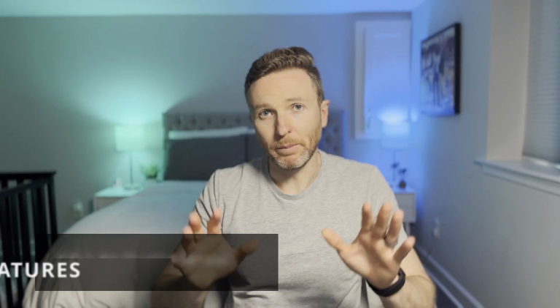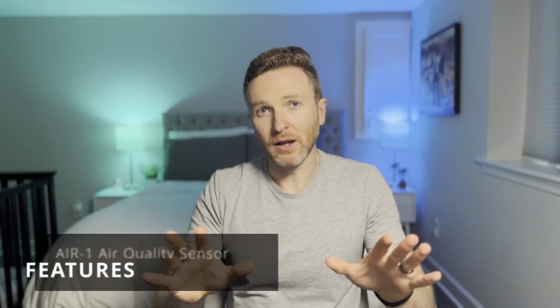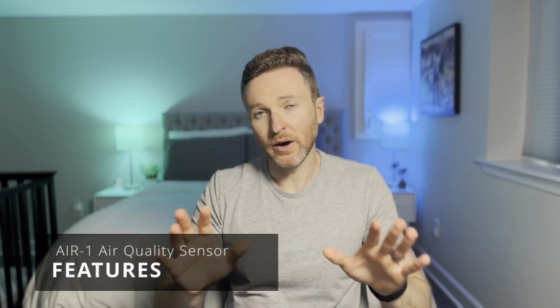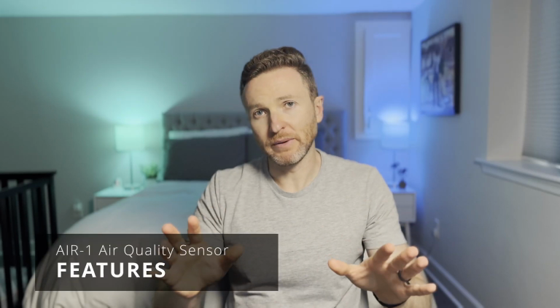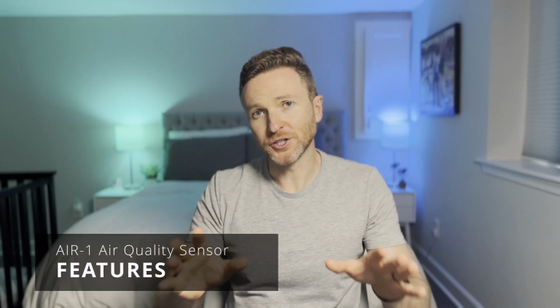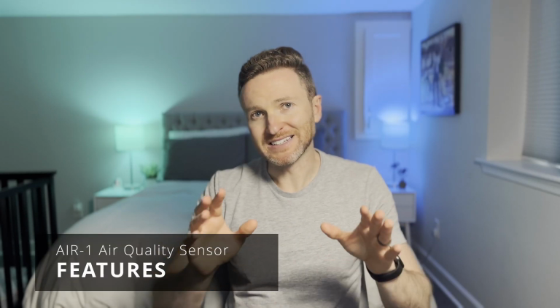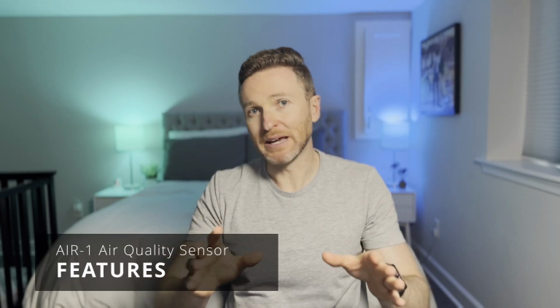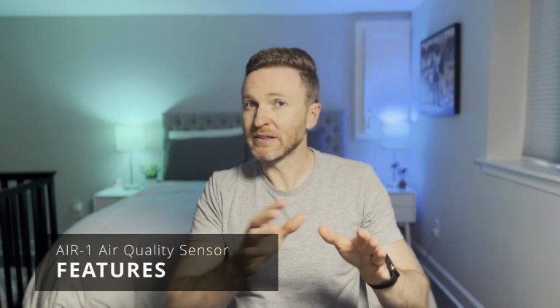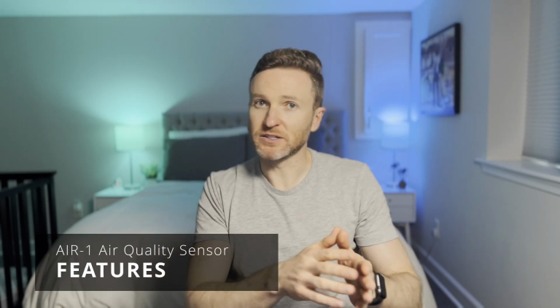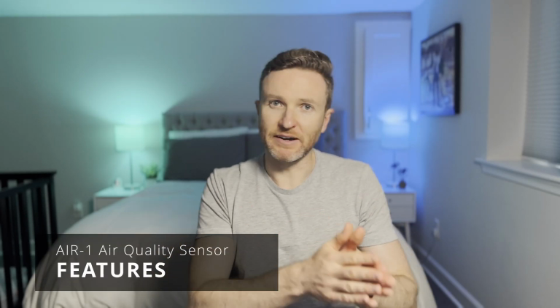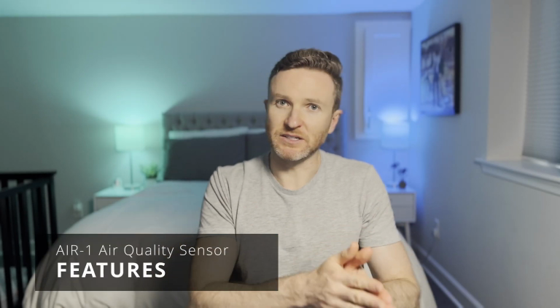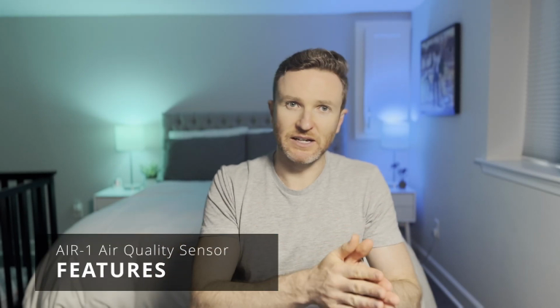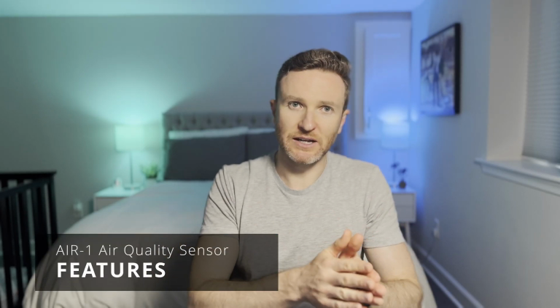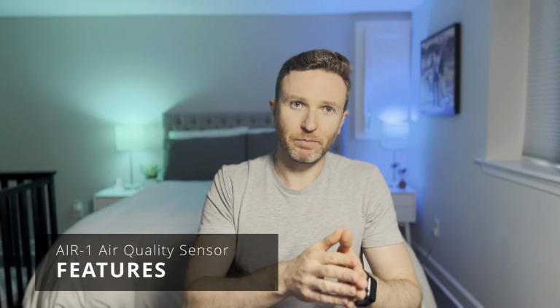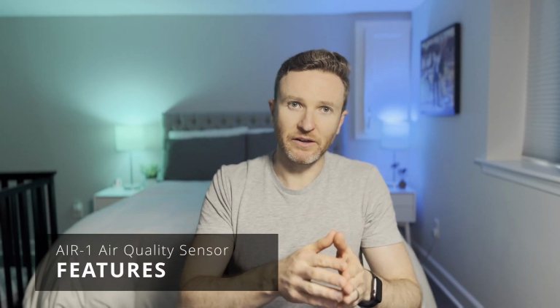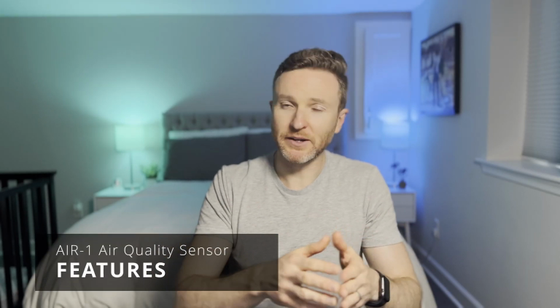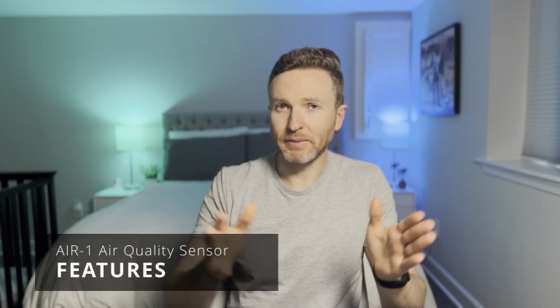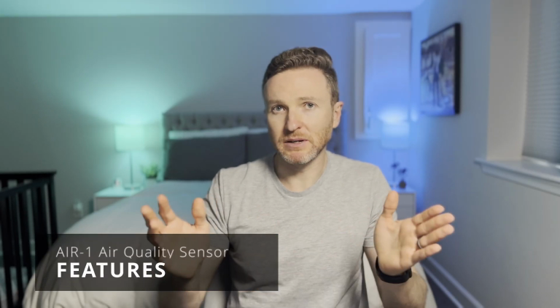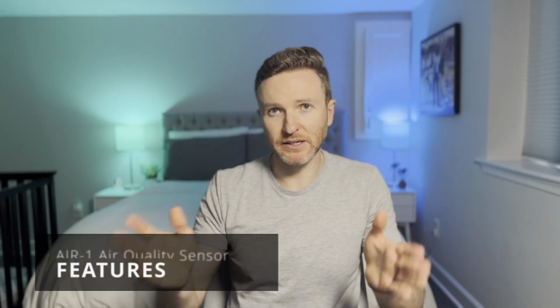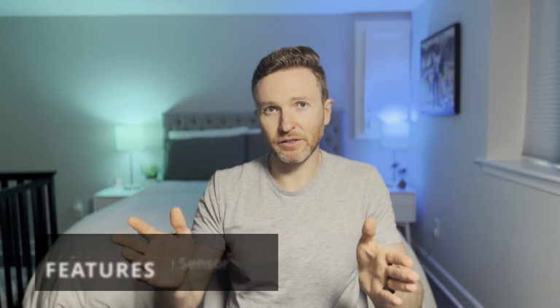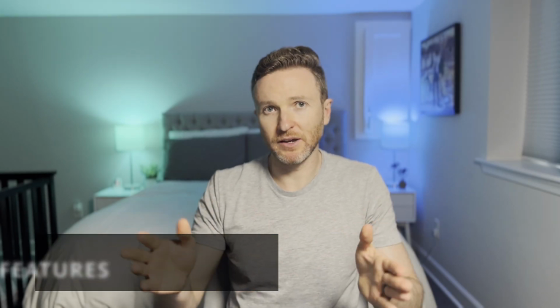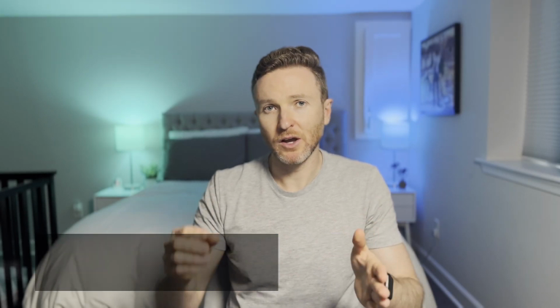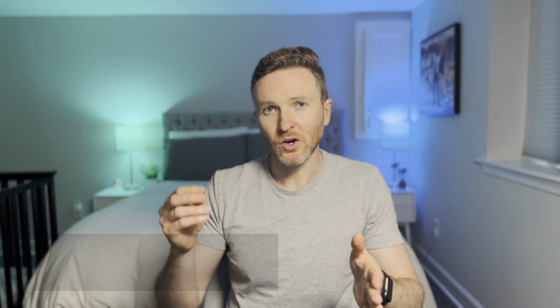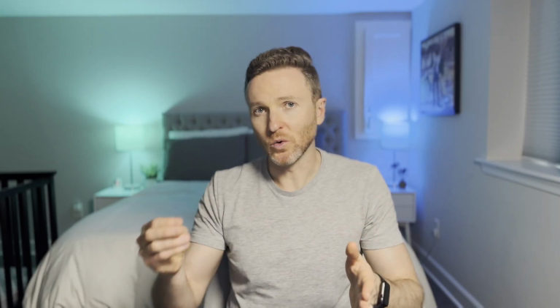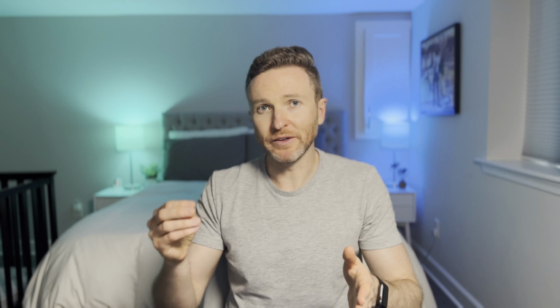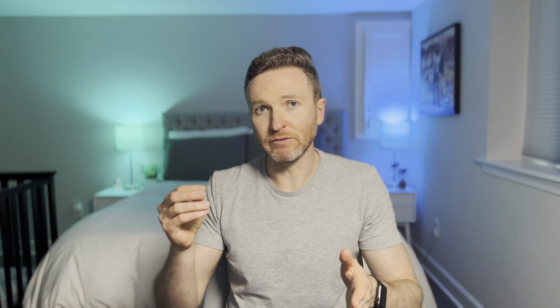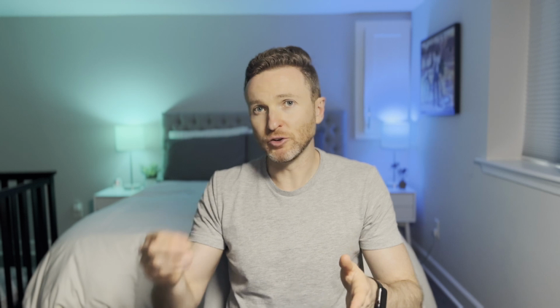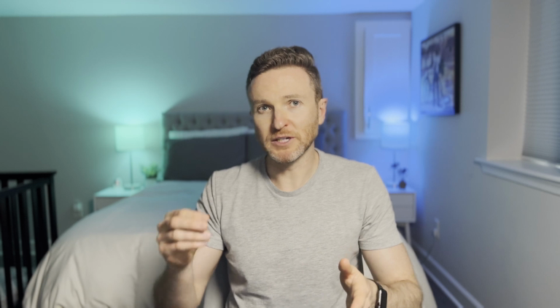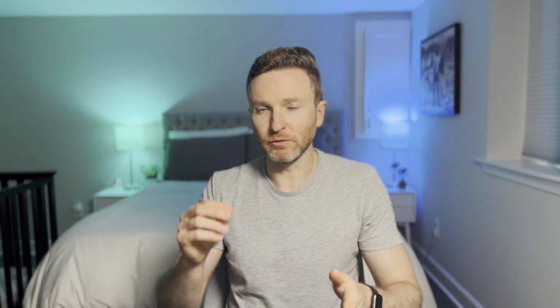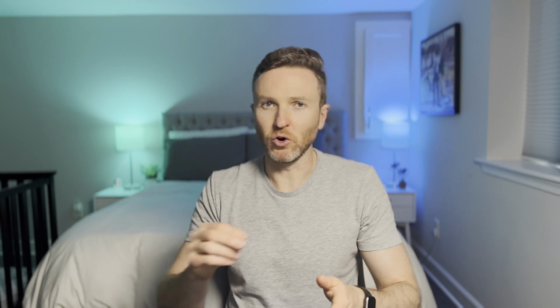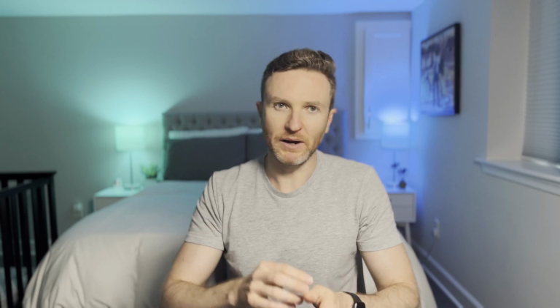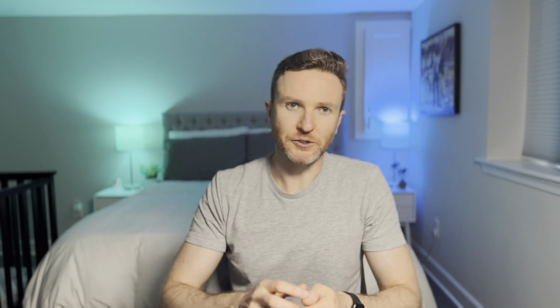Apollo Automation sent me this device to test out, but they didn't pay me to say anything, nor did they review this before publishing.